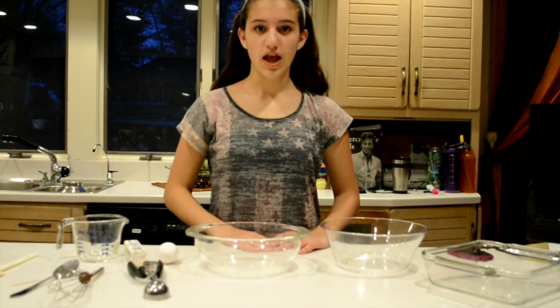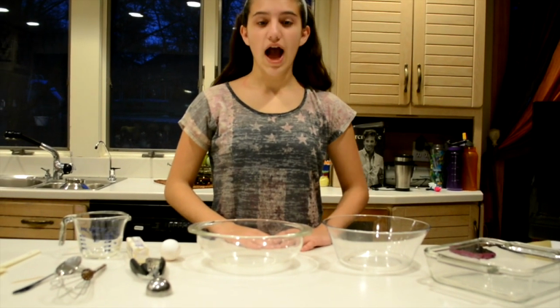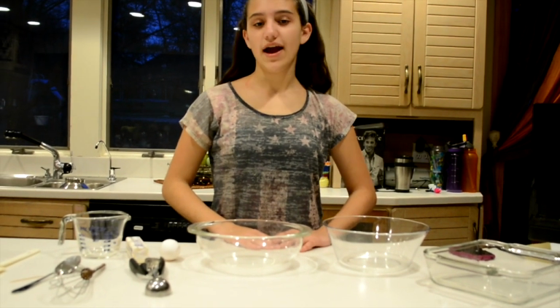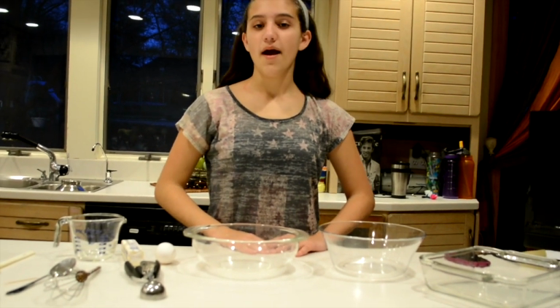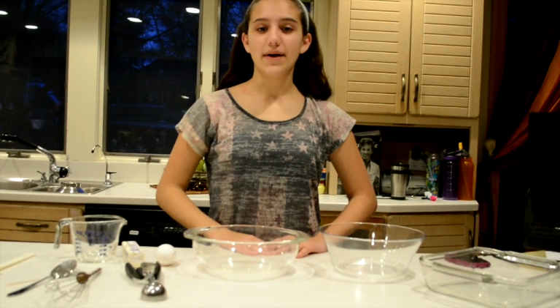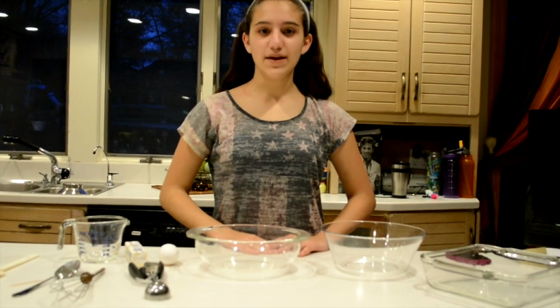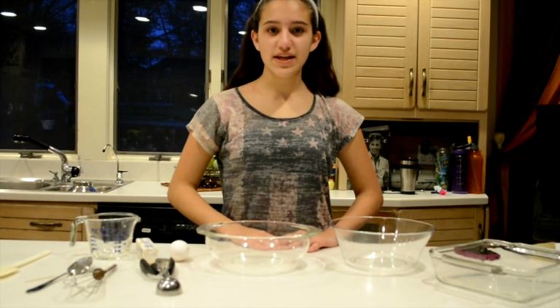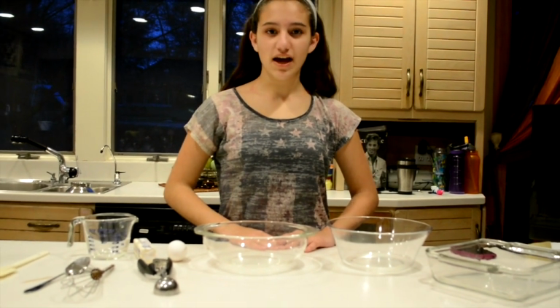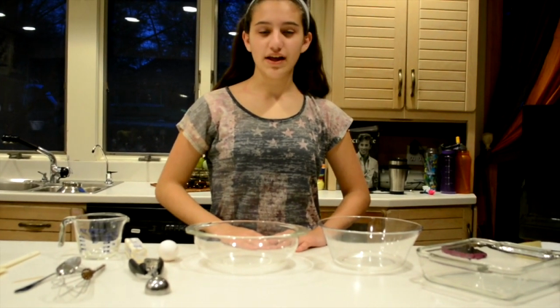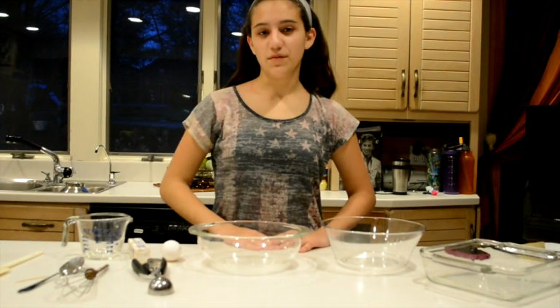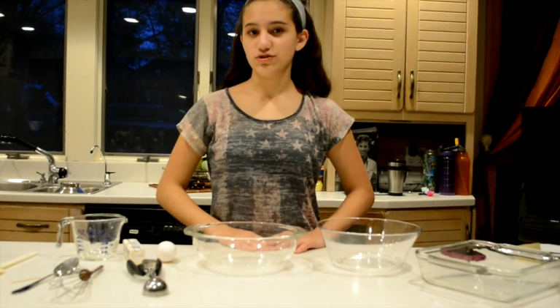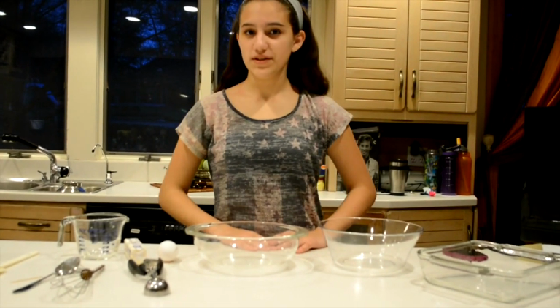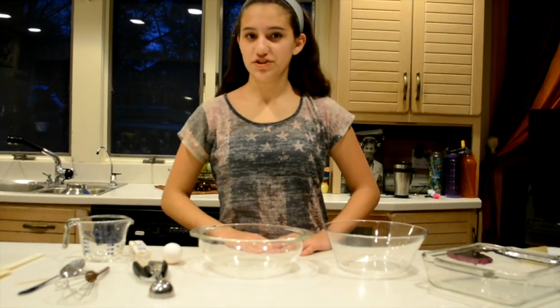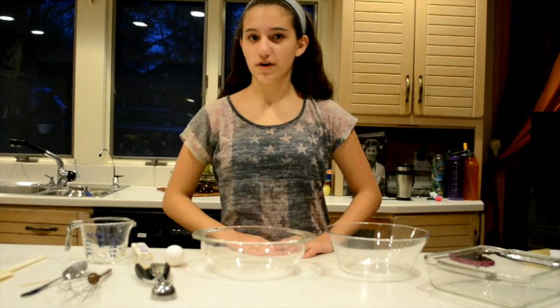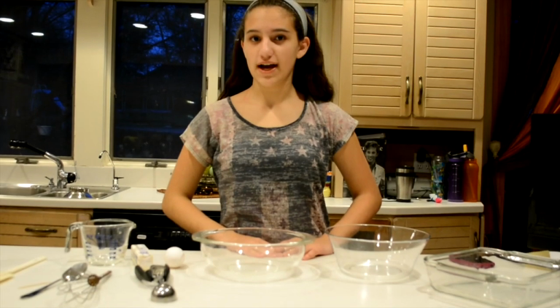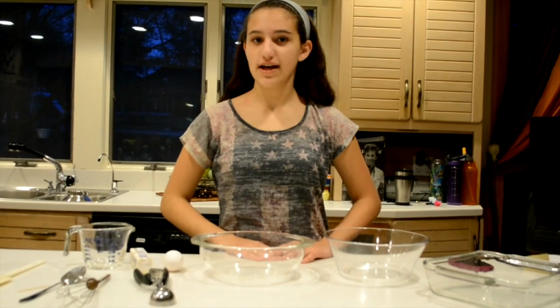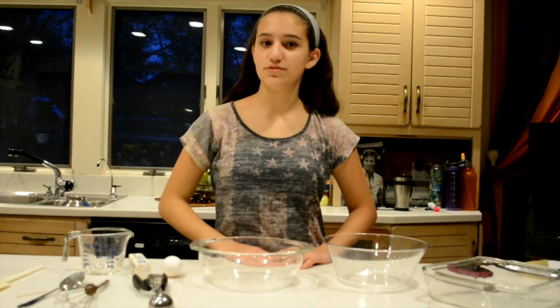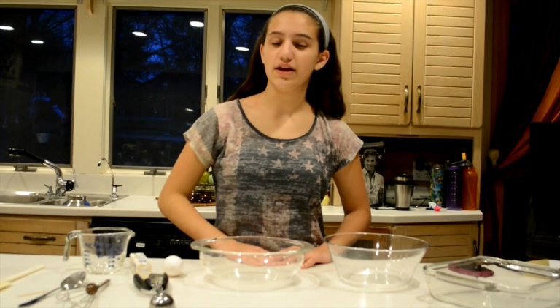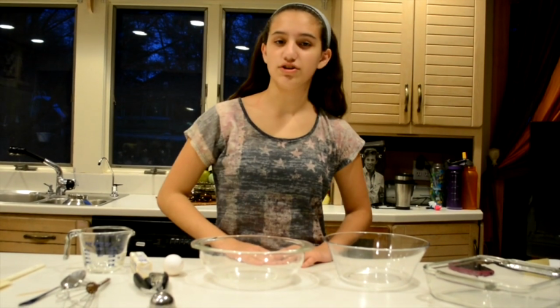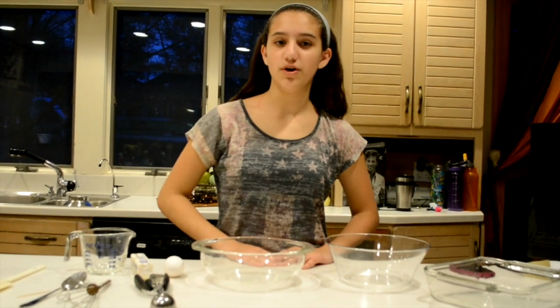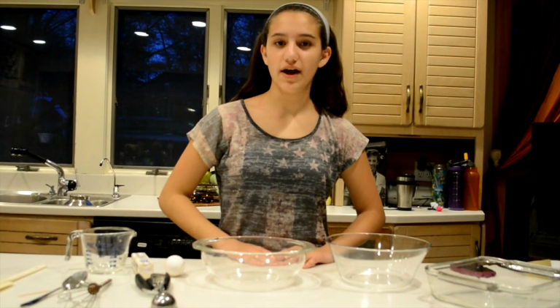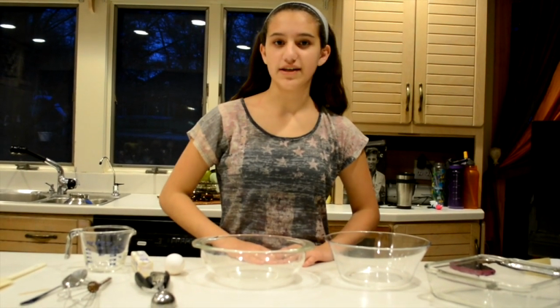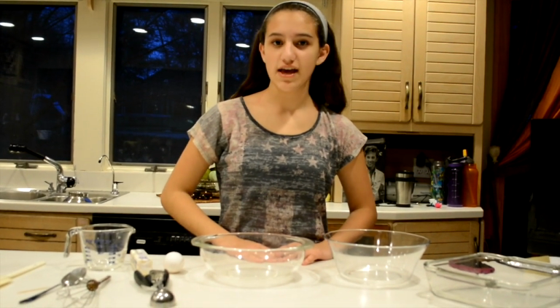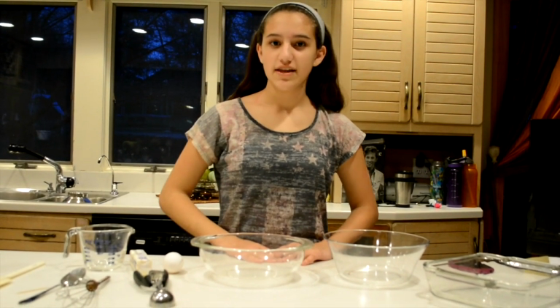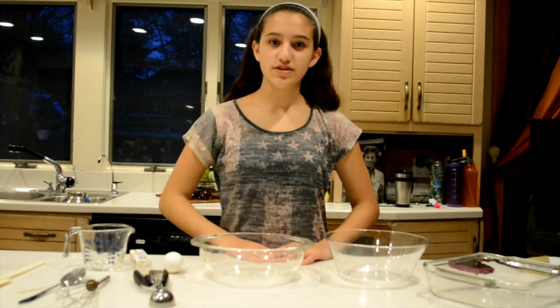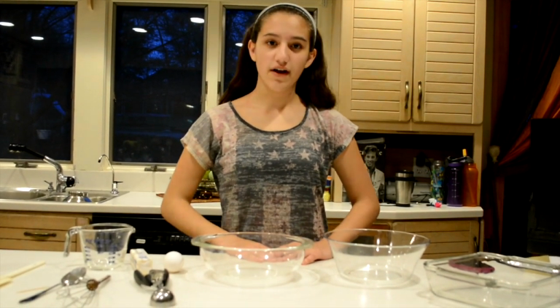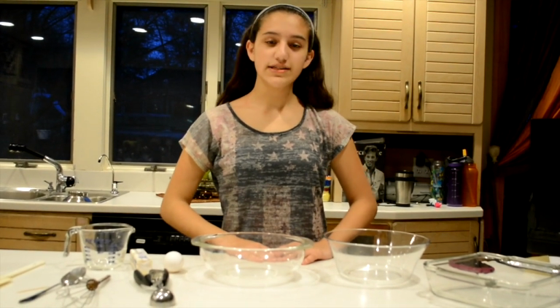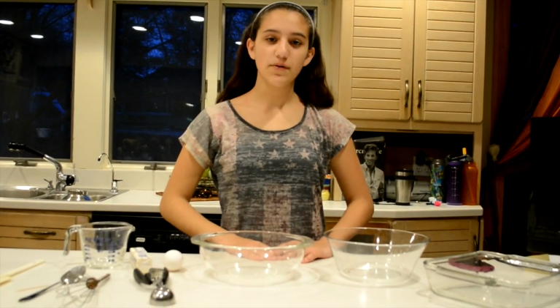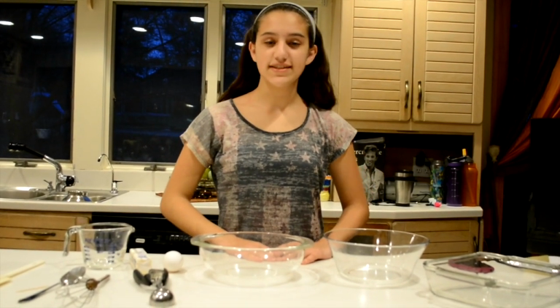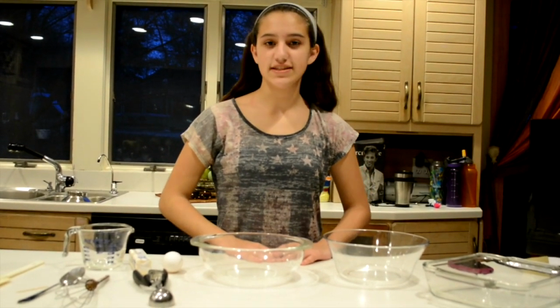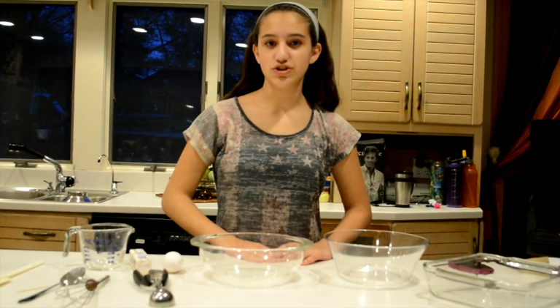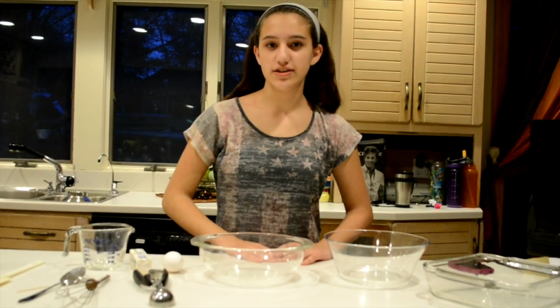Hi, my name is Danielle and I'm going to be teaching you guys how to make cookie dough brownies. These are very simple and tasty treats.